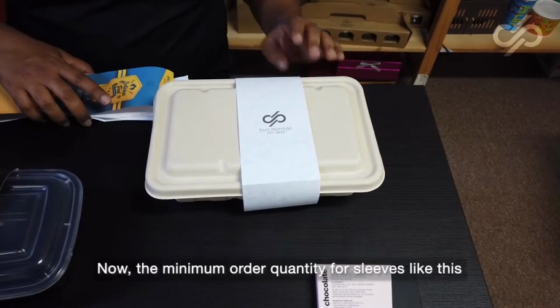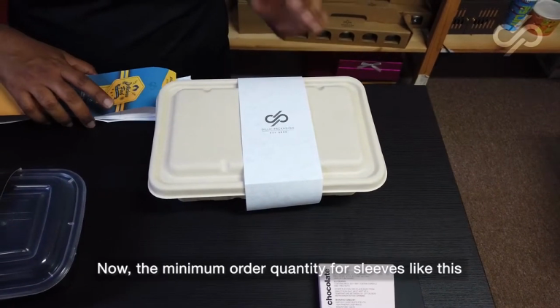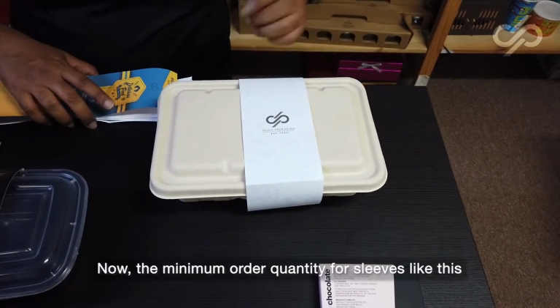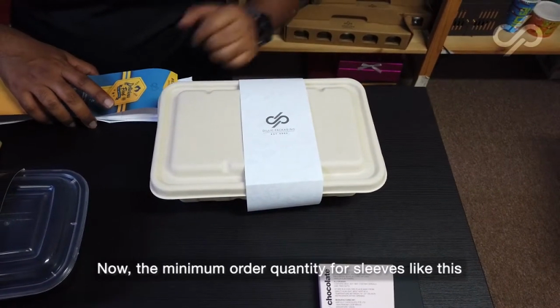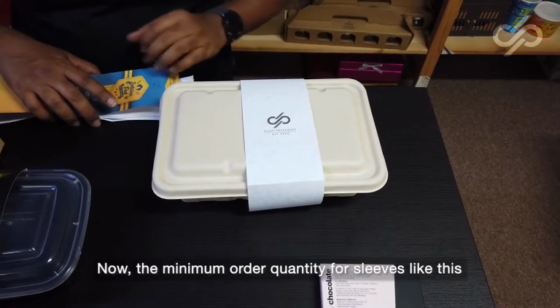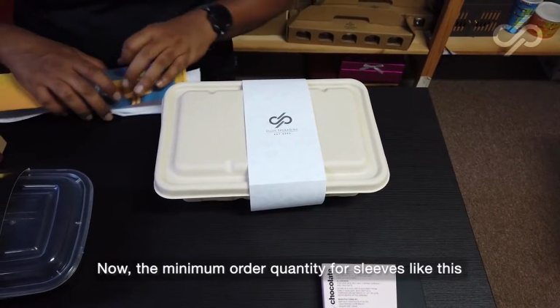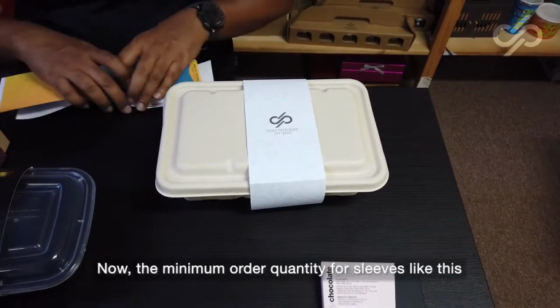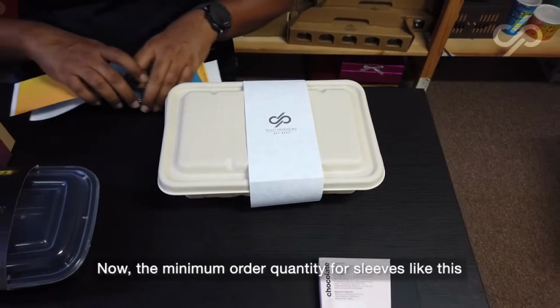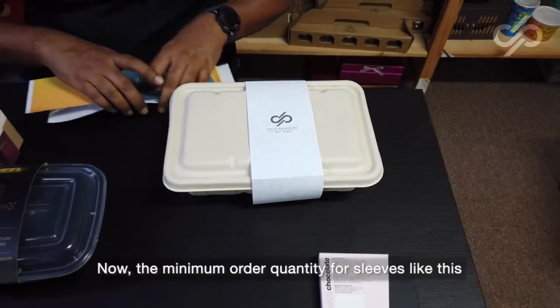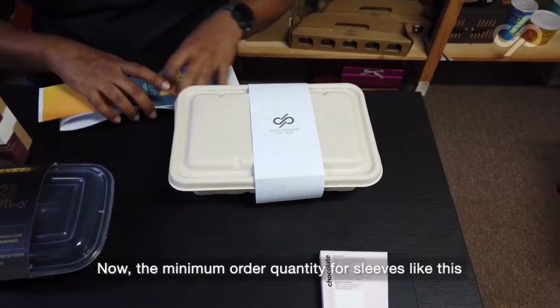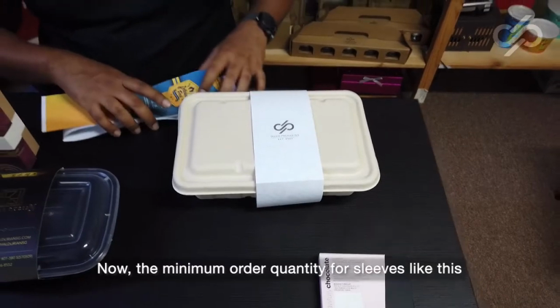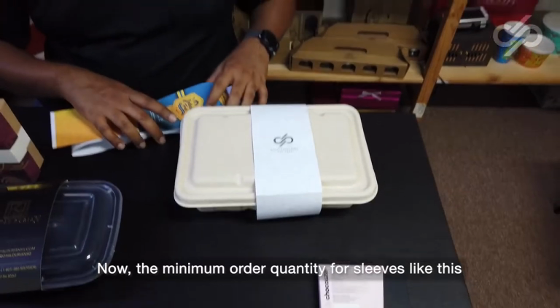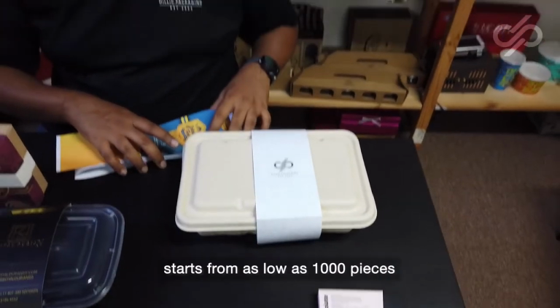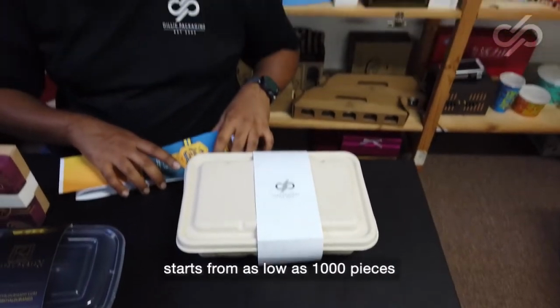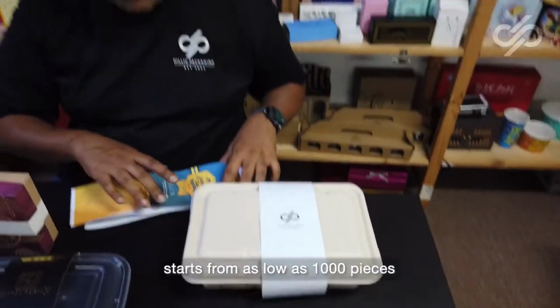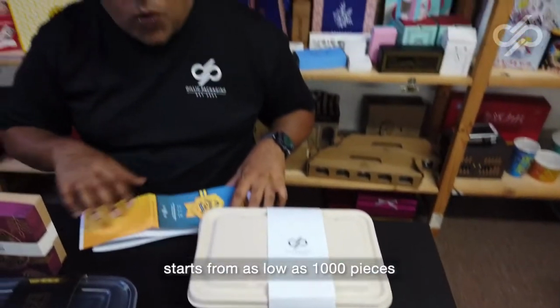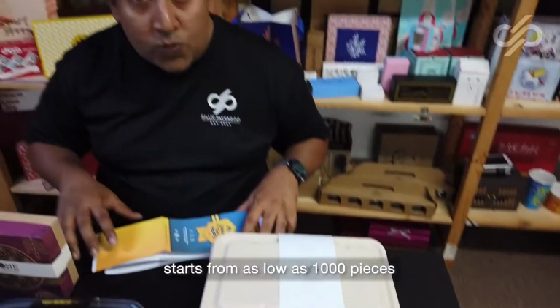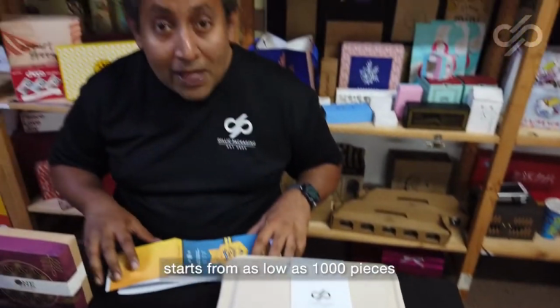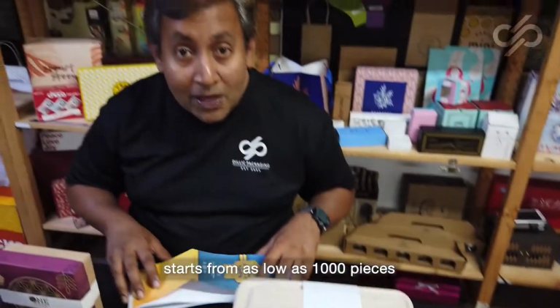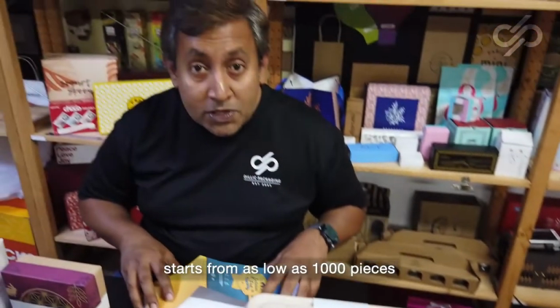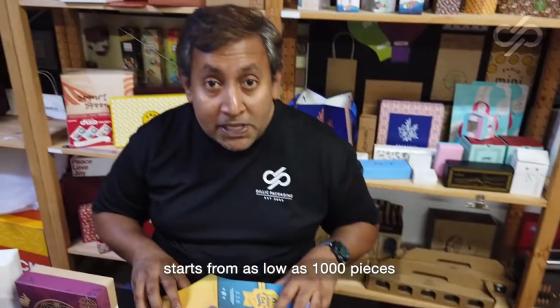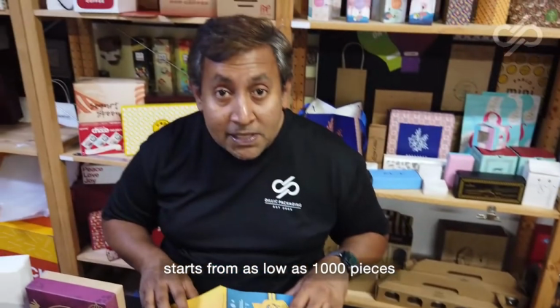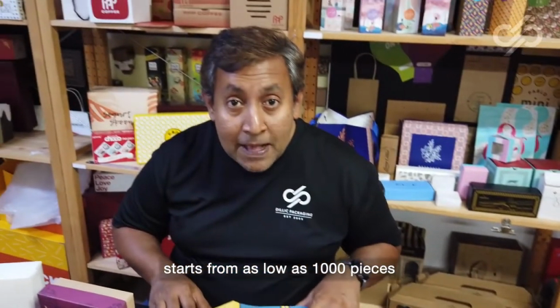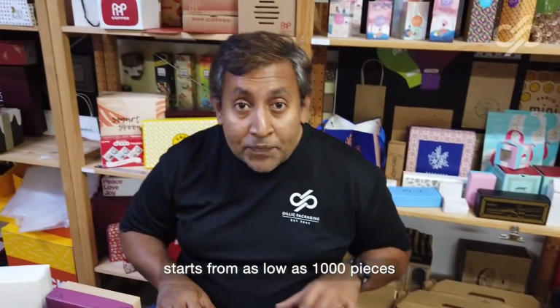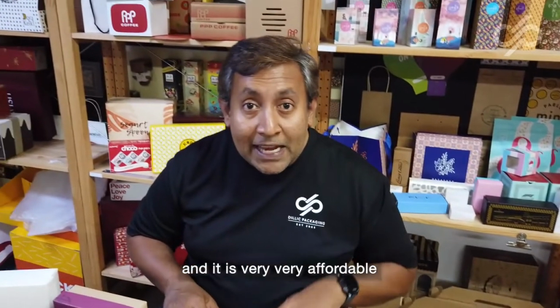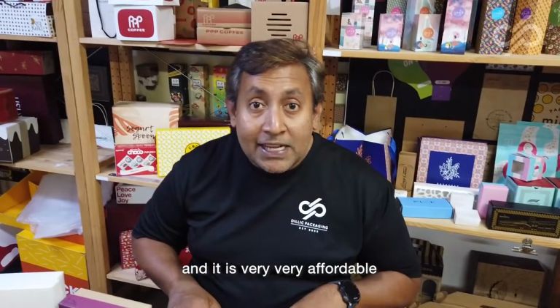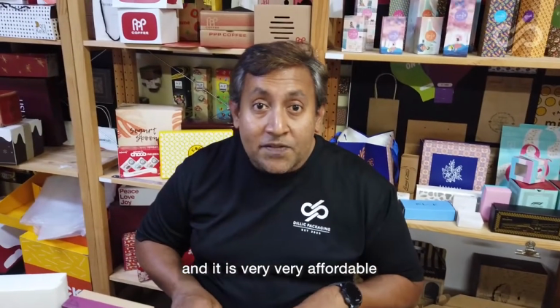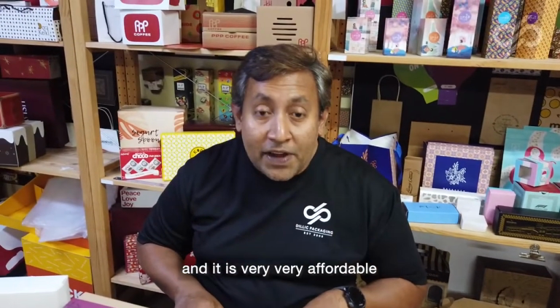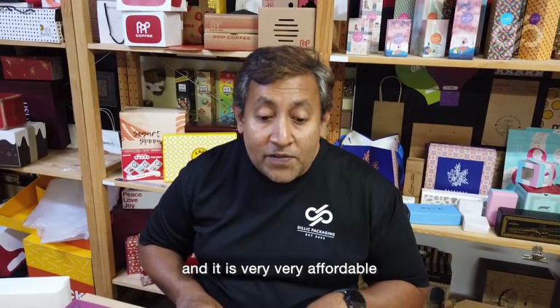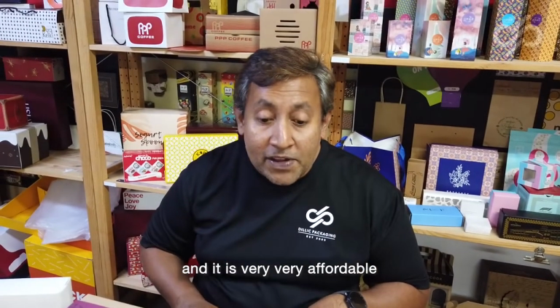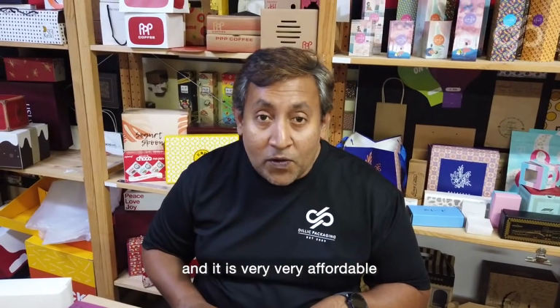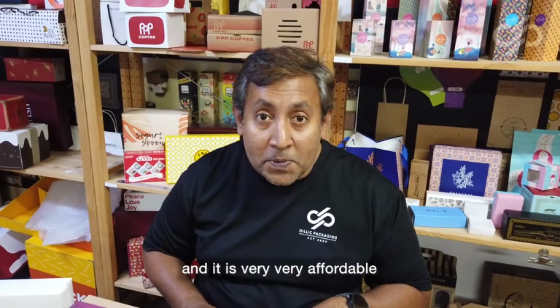The minimum order quantity for sleeves like this starts from as low as 1,000 pieces and it is very, very affordable.